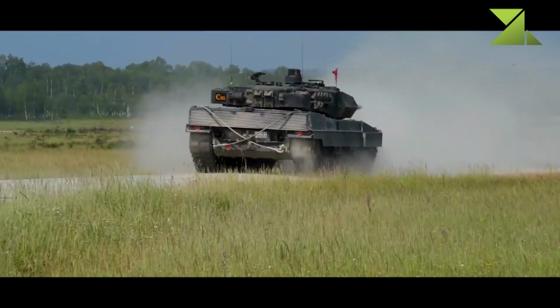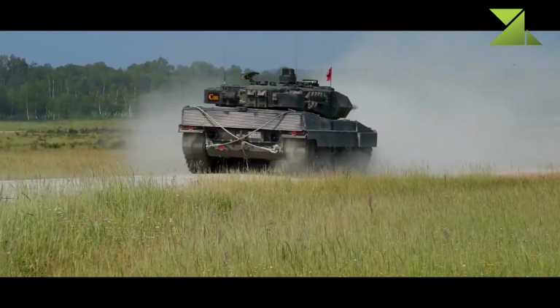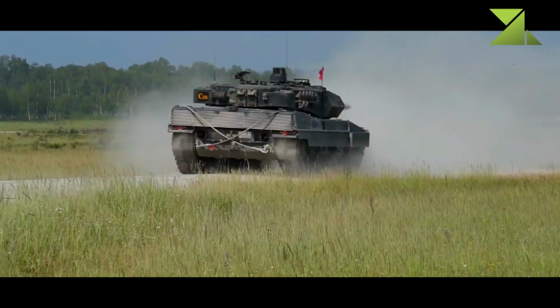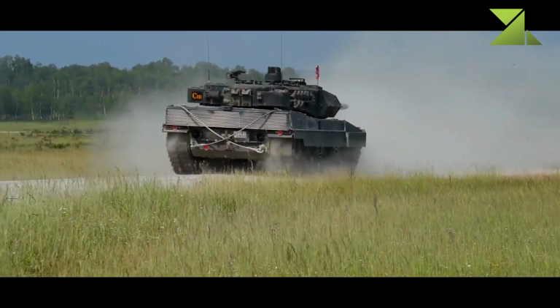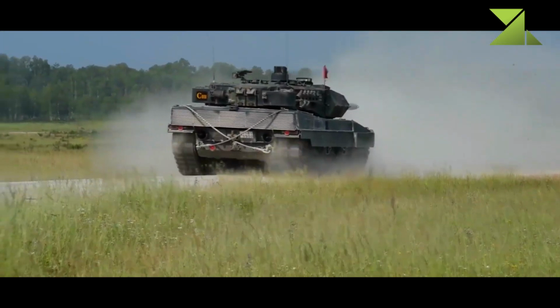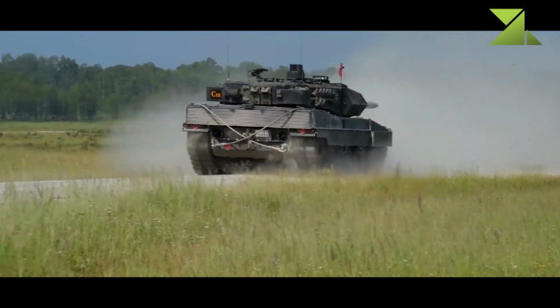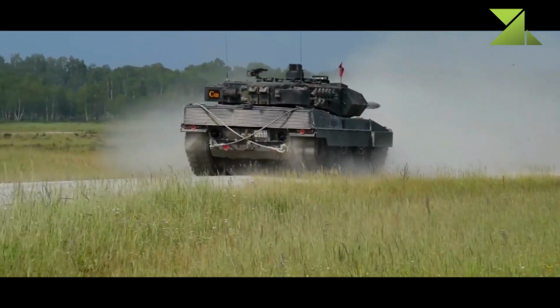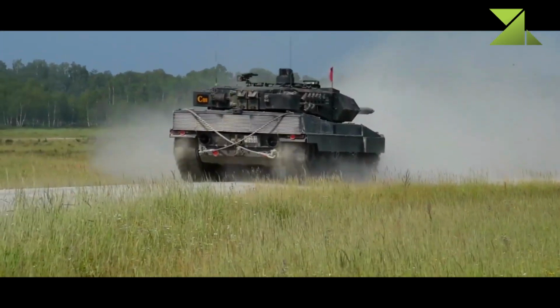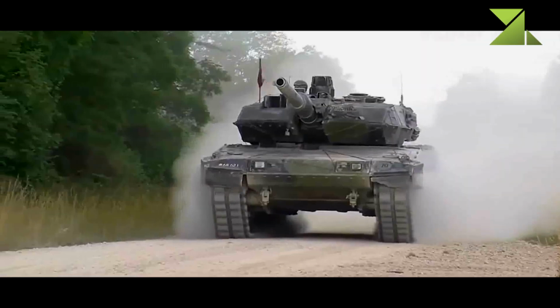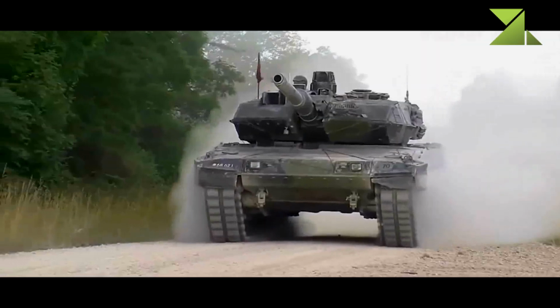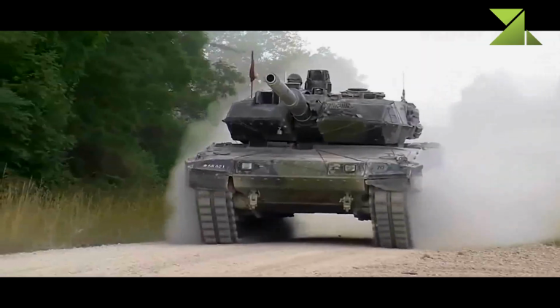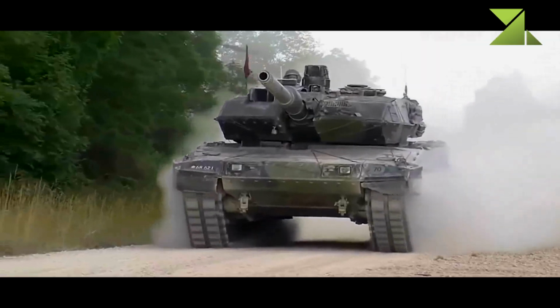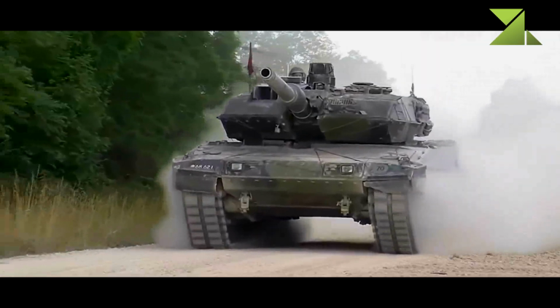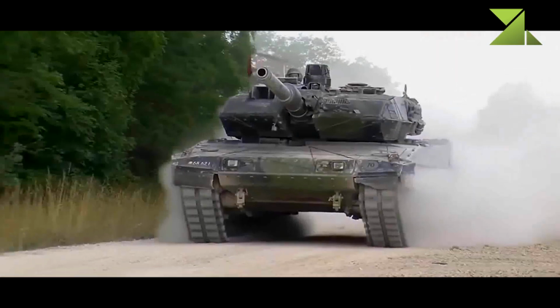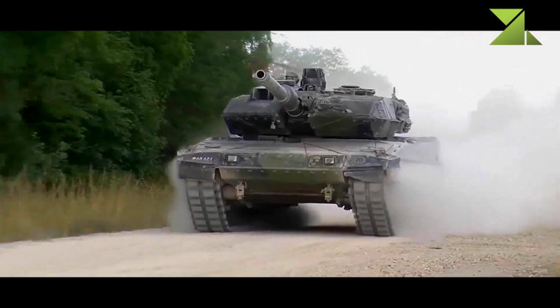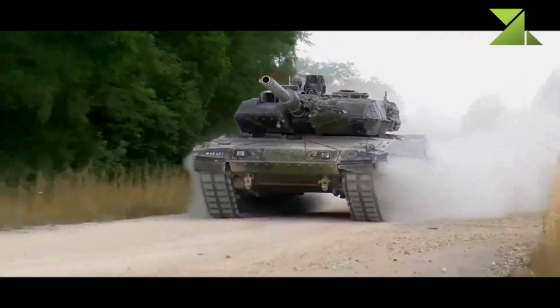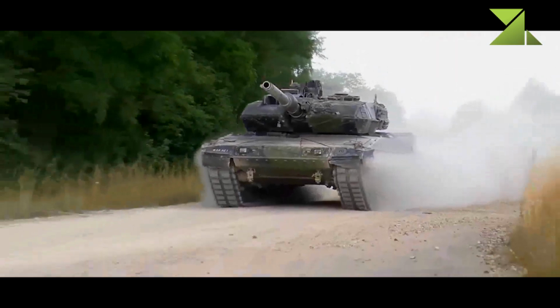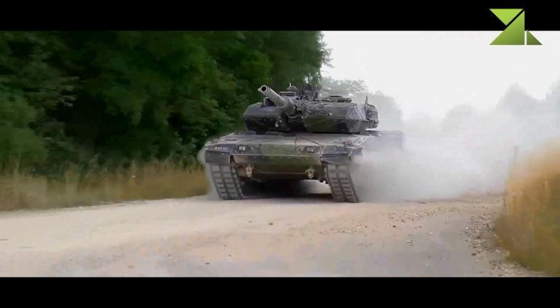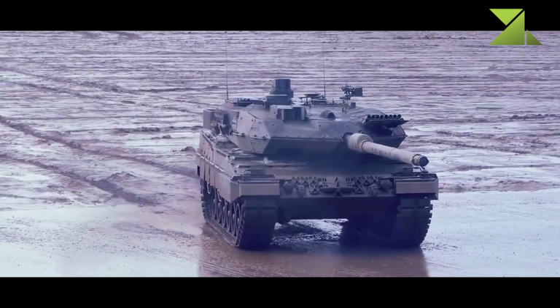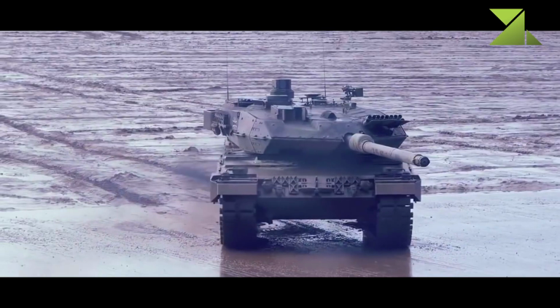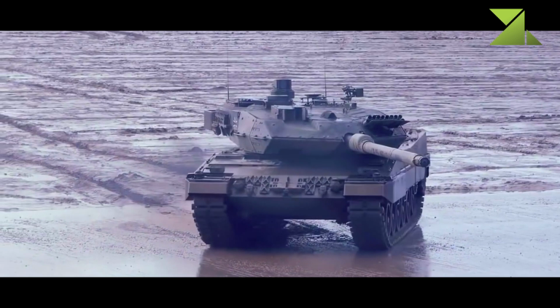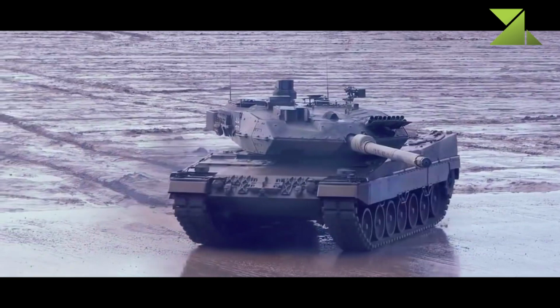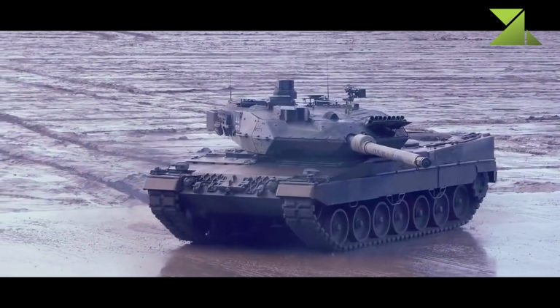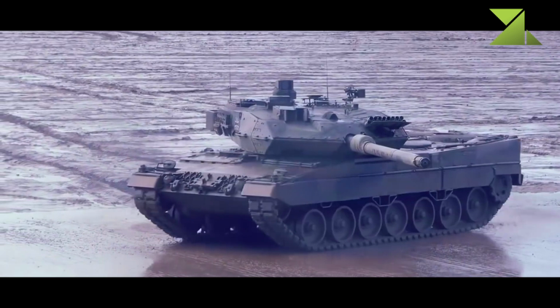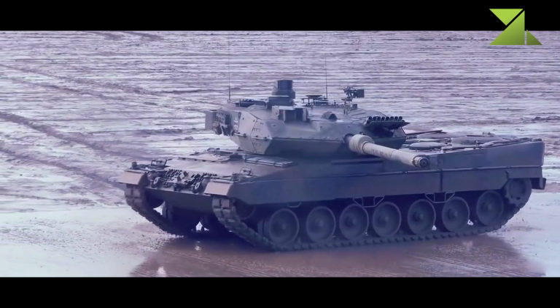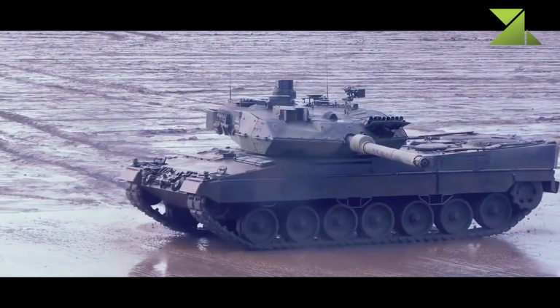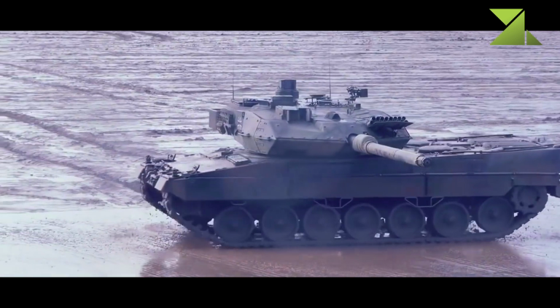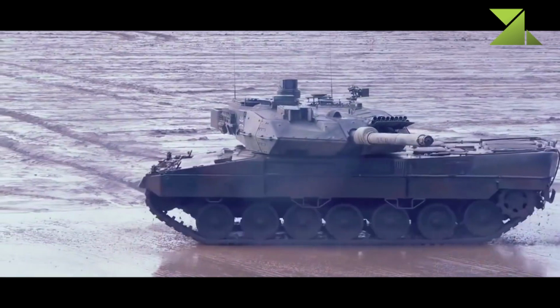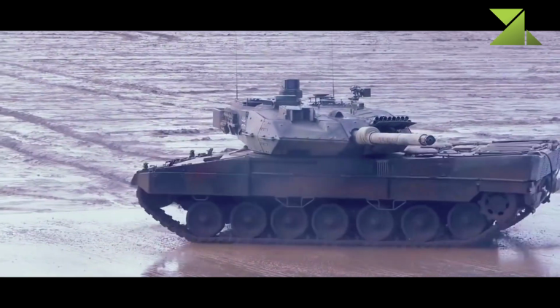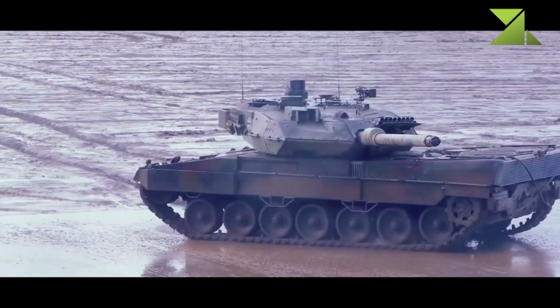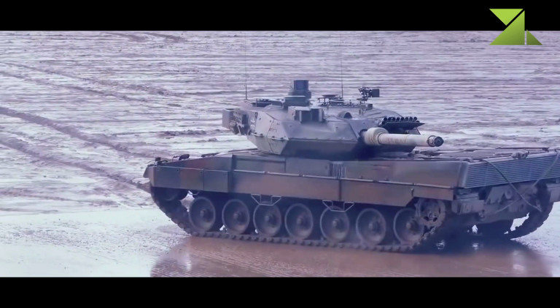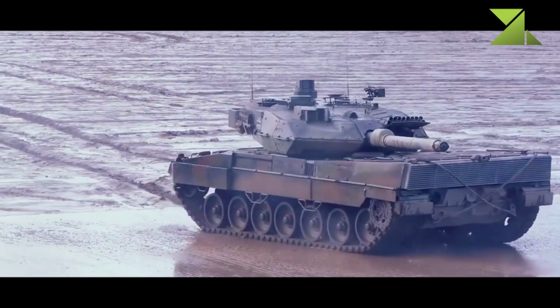The Leopard 2A7 is operated by a crew of four, including the commander, gunner, loader, and driver.